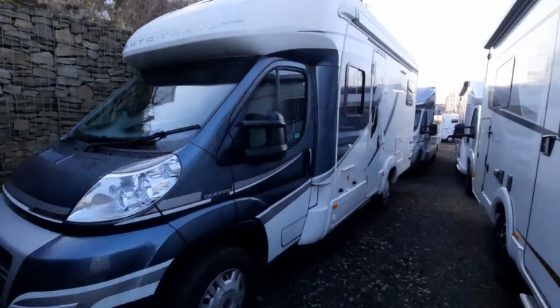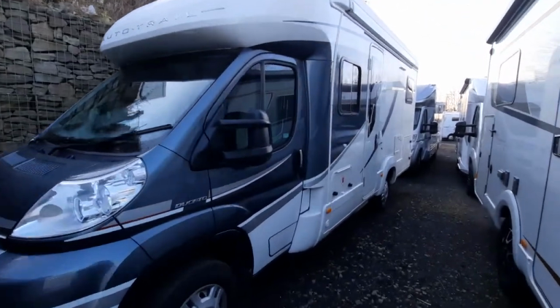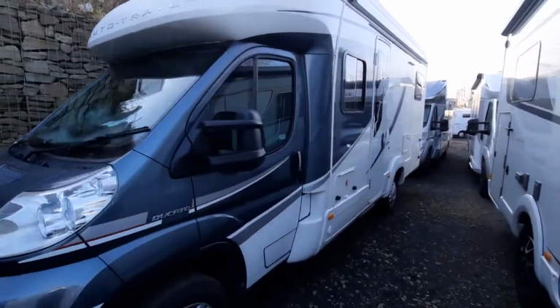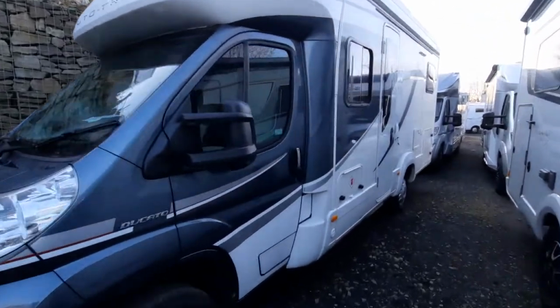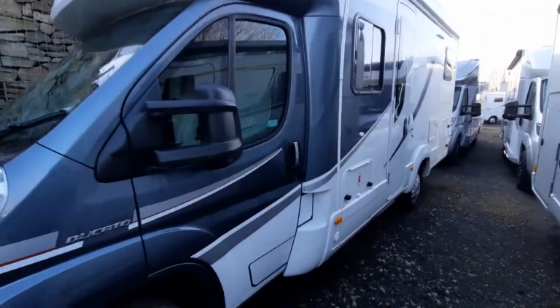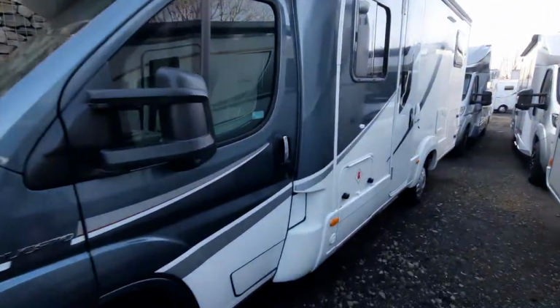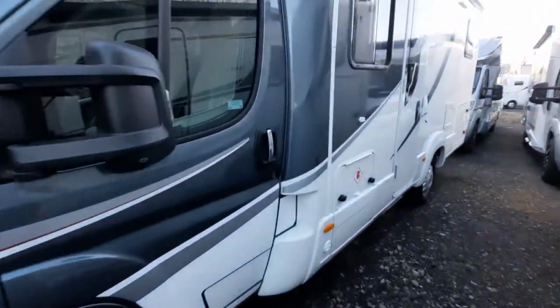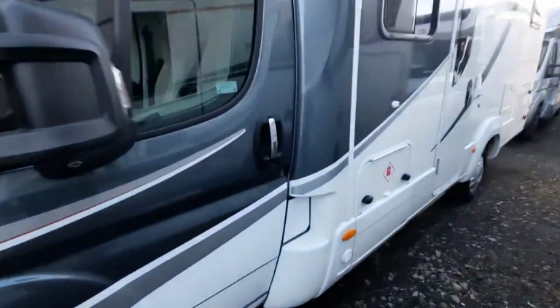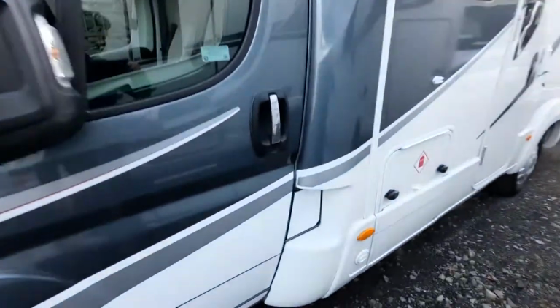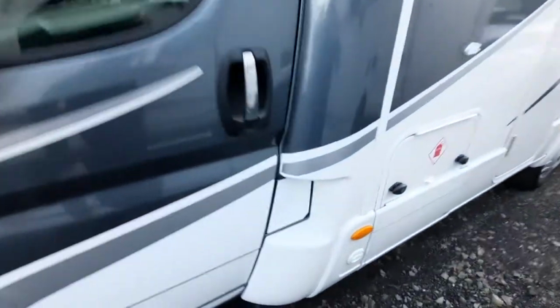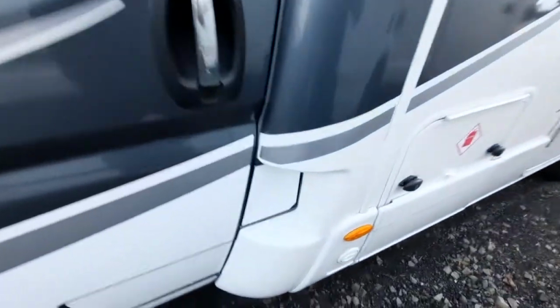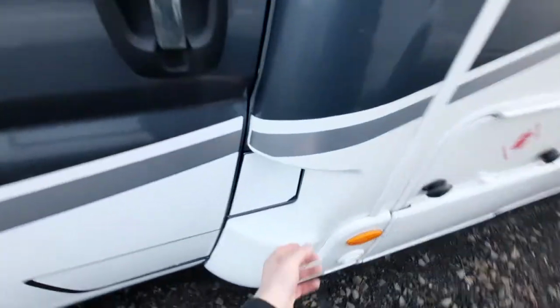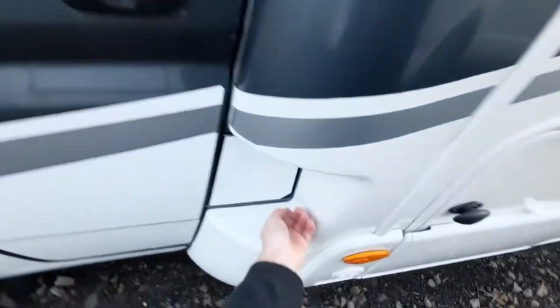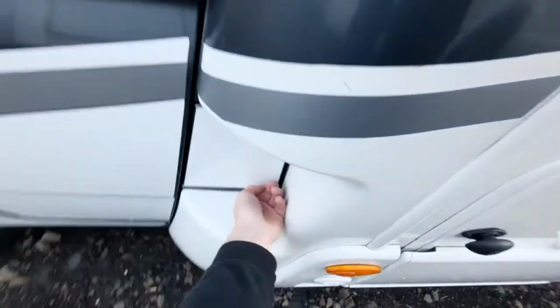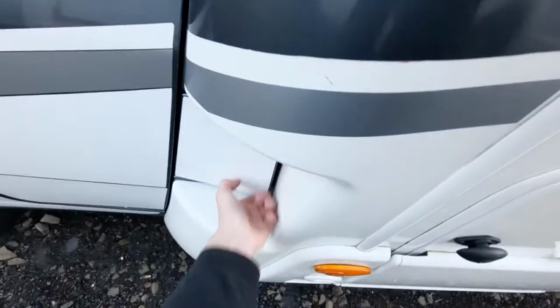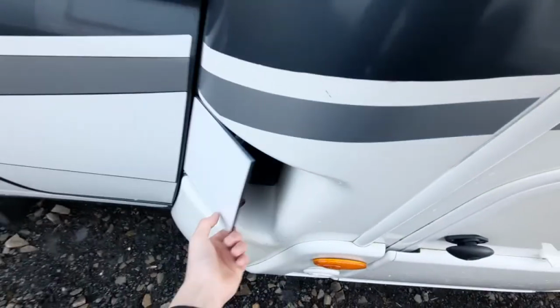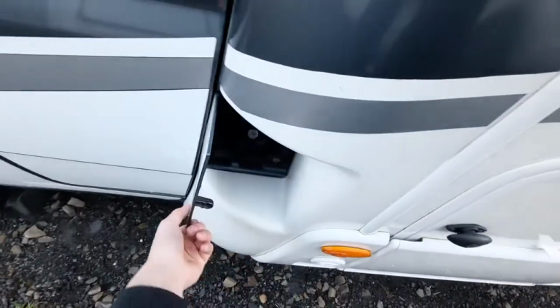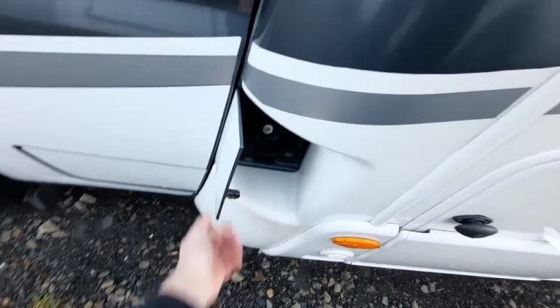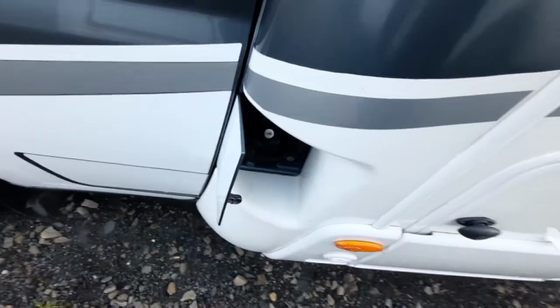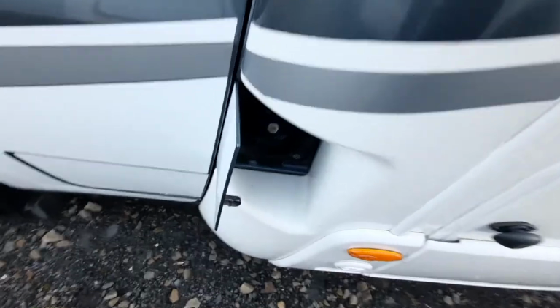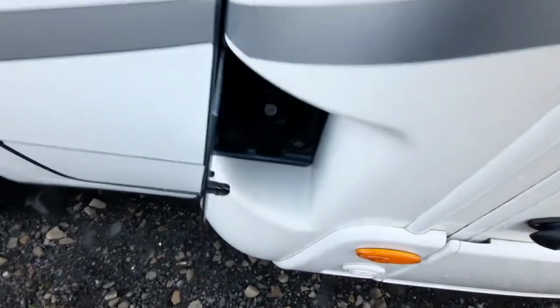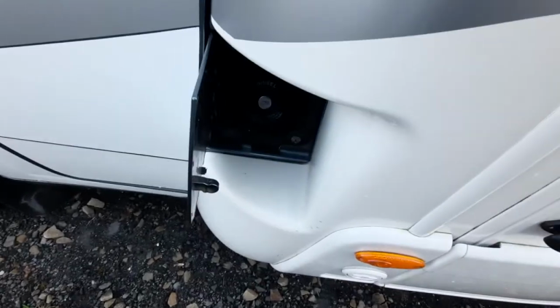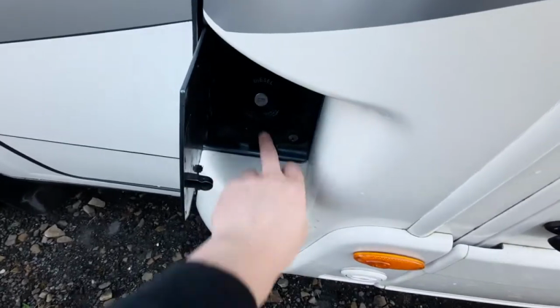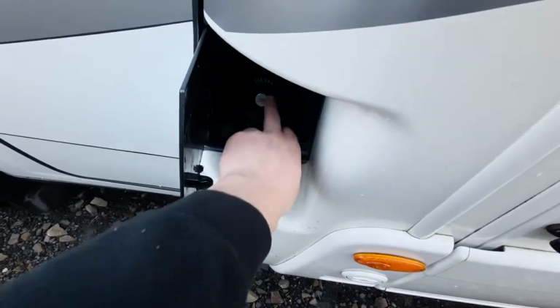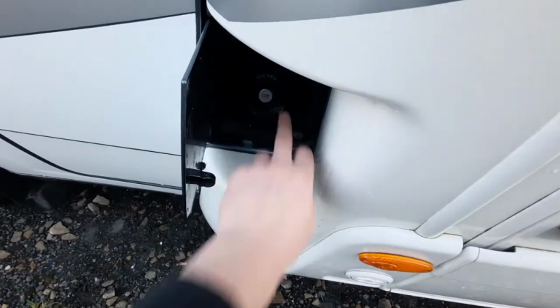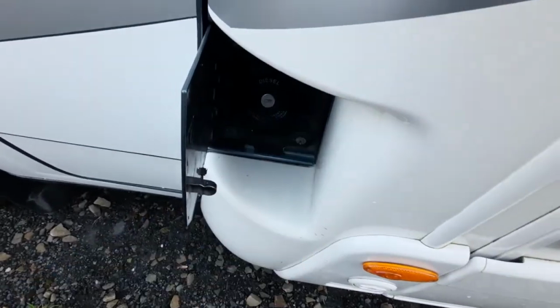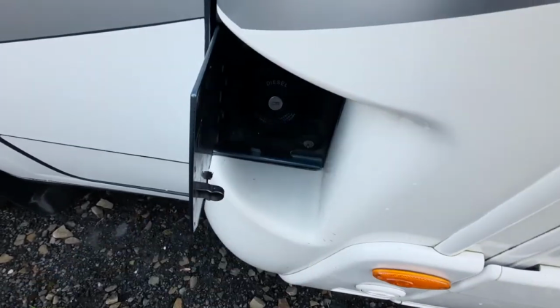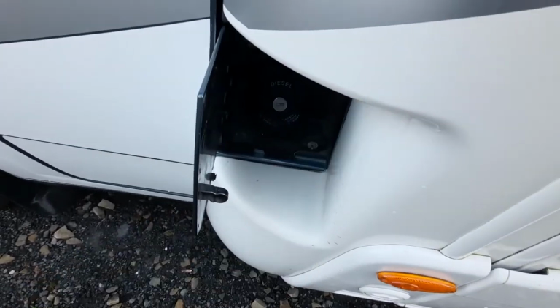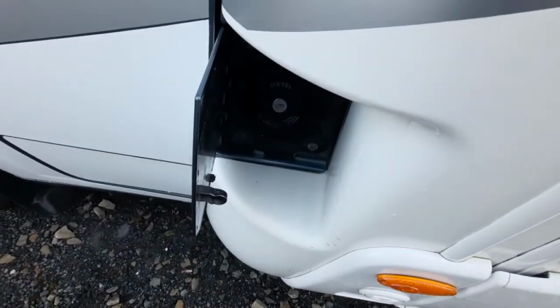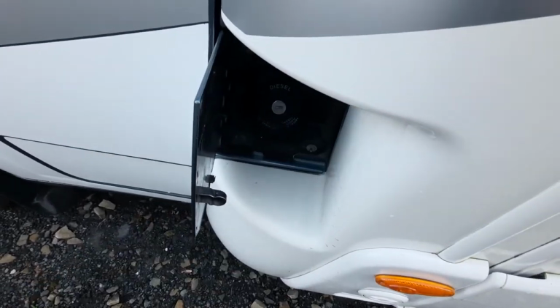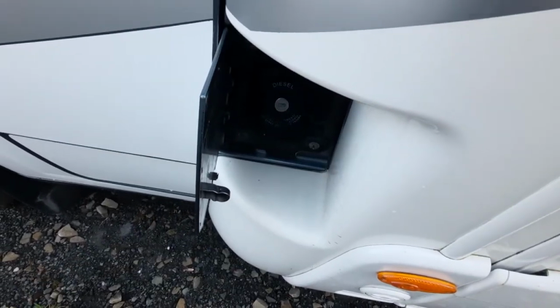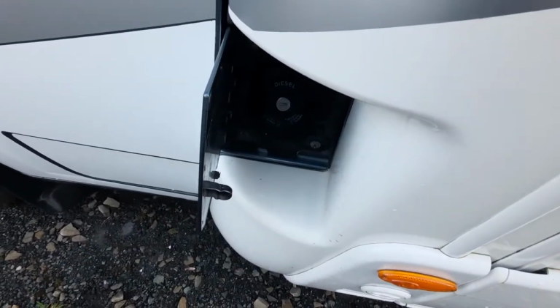Firstly, coming over to the passenger side, you'll notice that you've got your fill-up point, which is diesel, which goes straight in there.